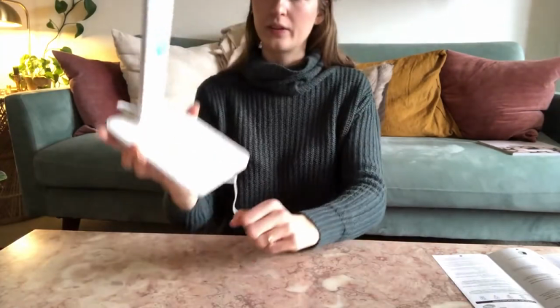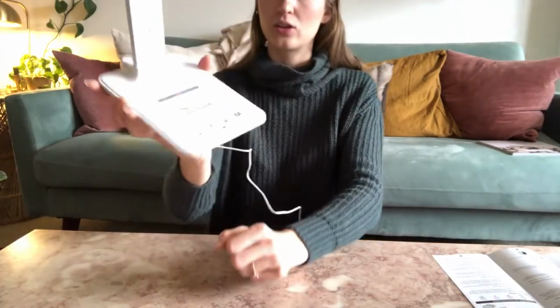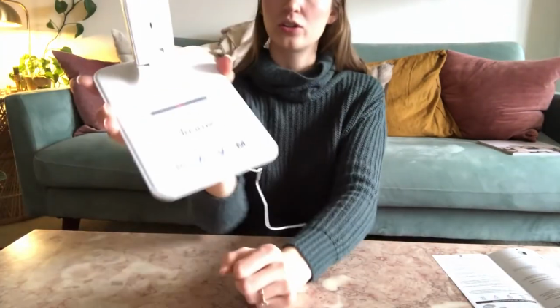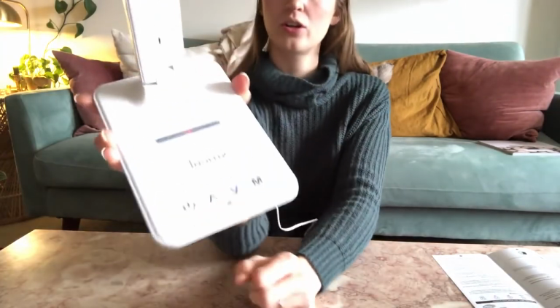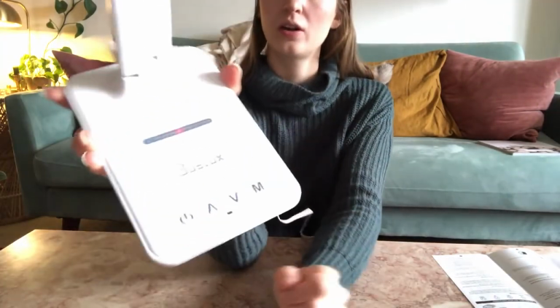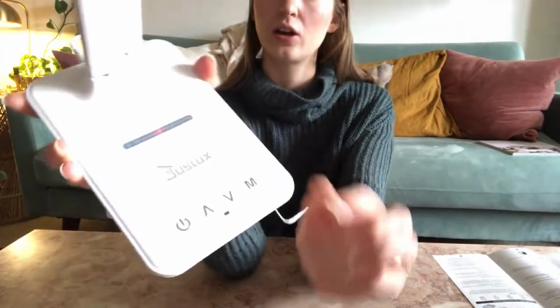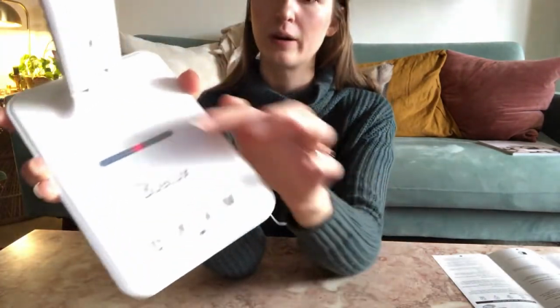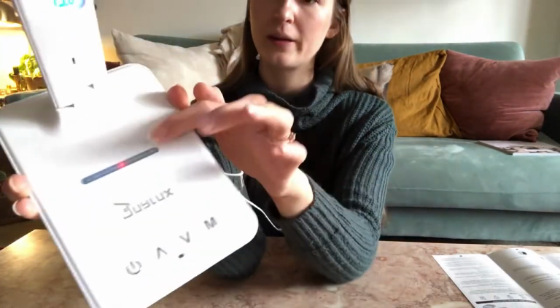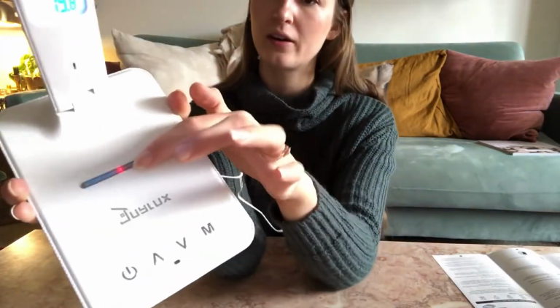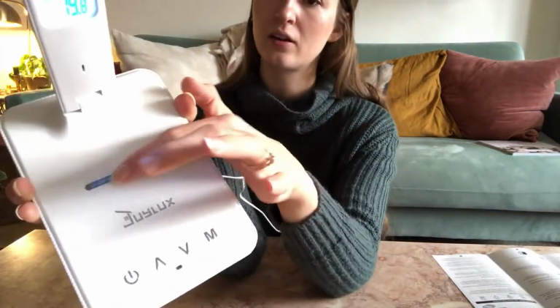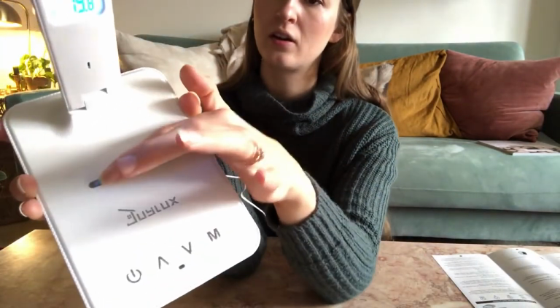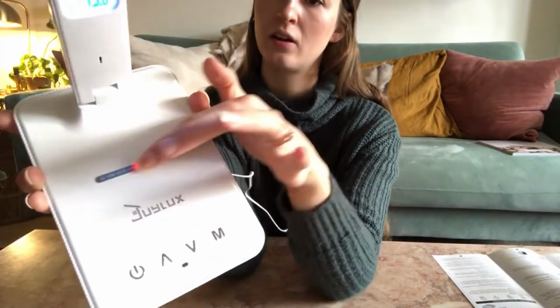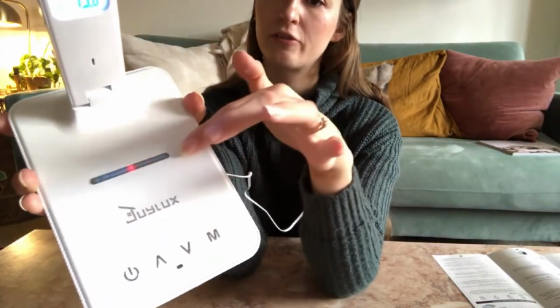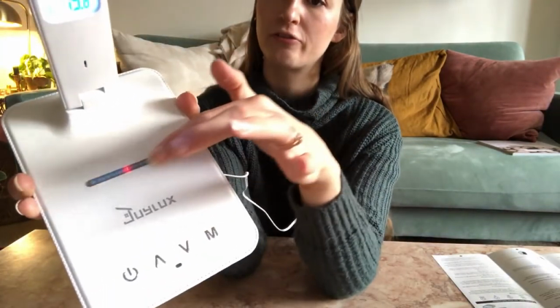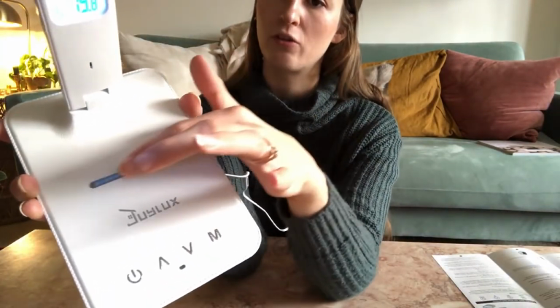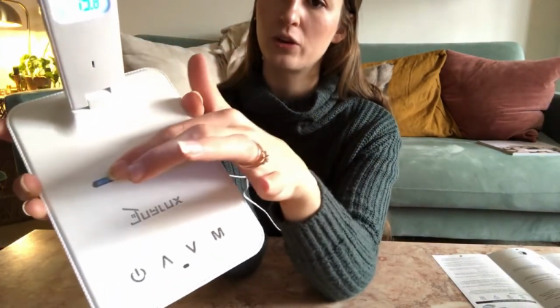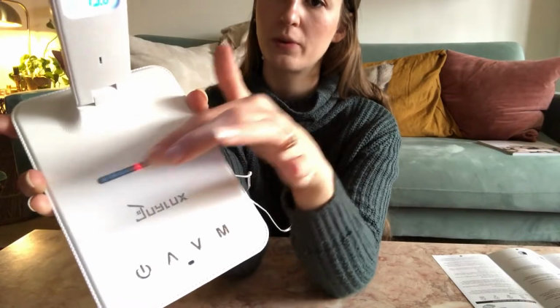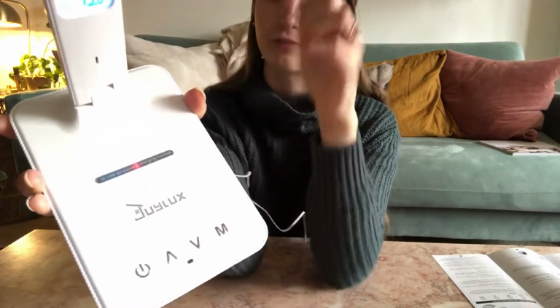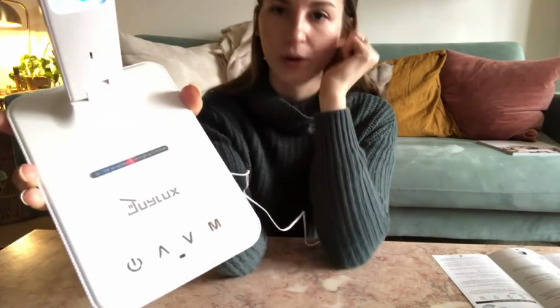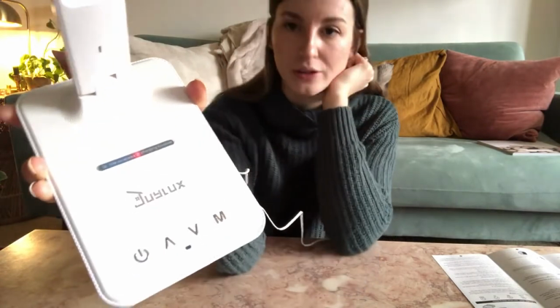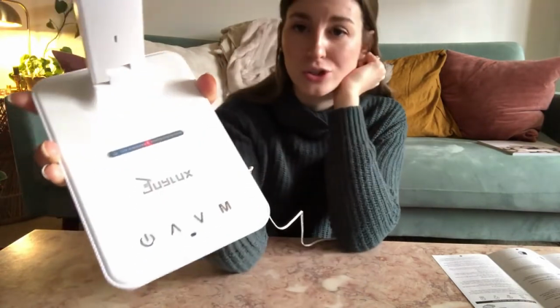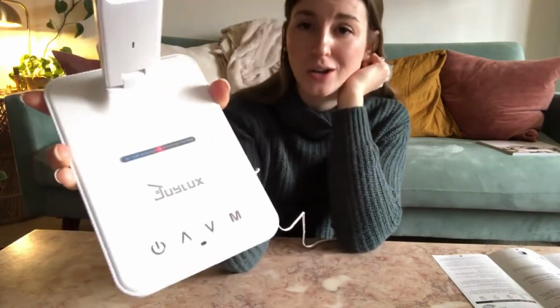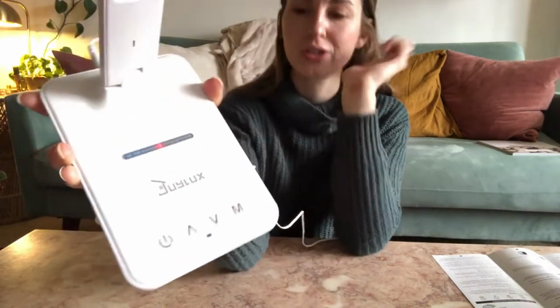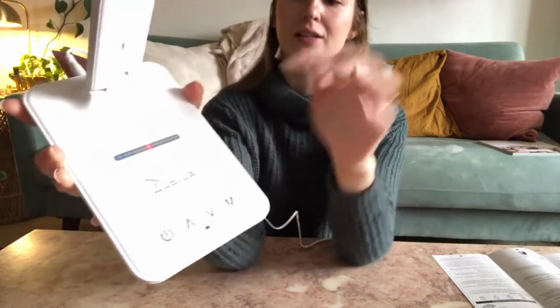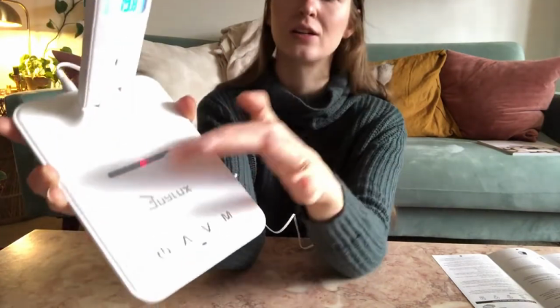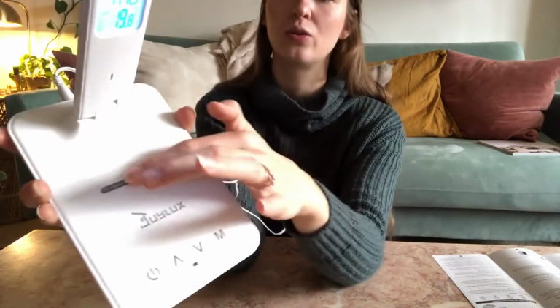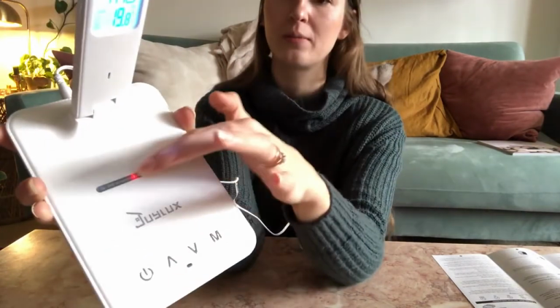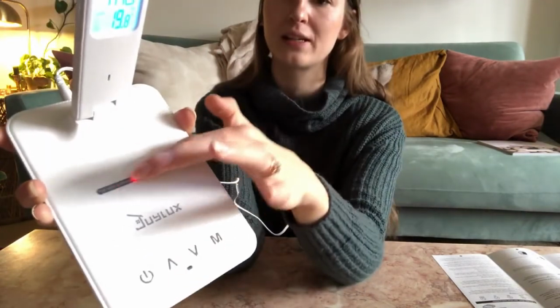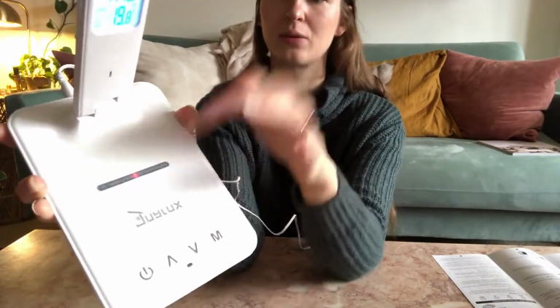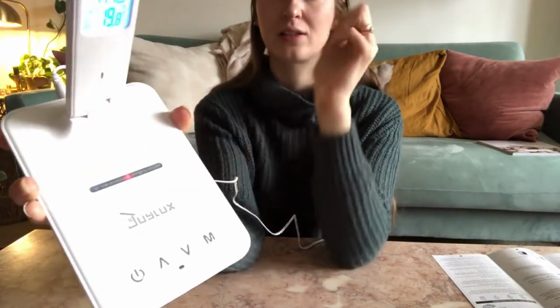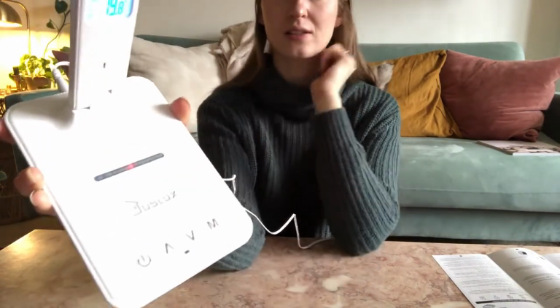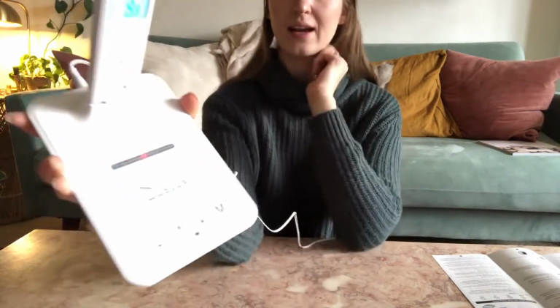There's also a grip here for your phone when you put your phone on to charge — that's going to hold it in place so it doesn't slide.